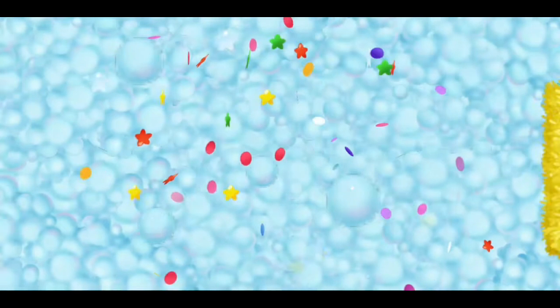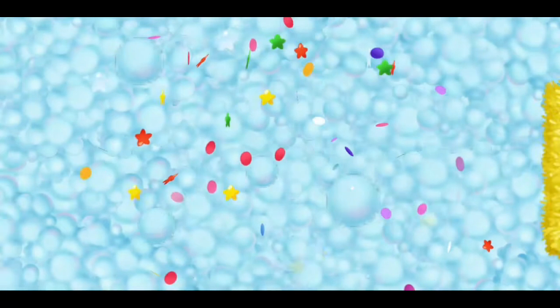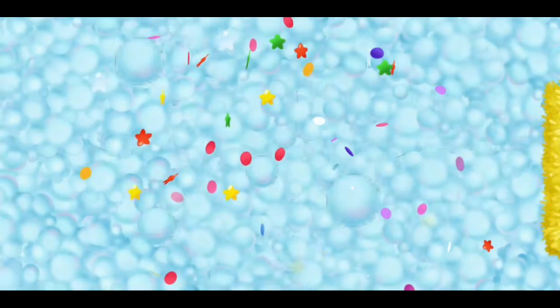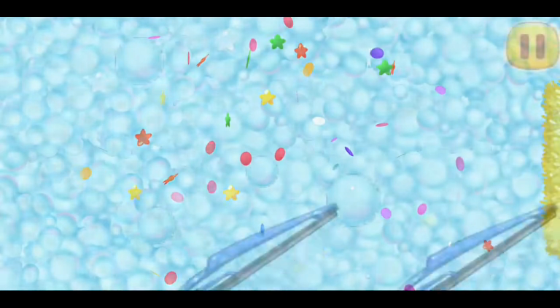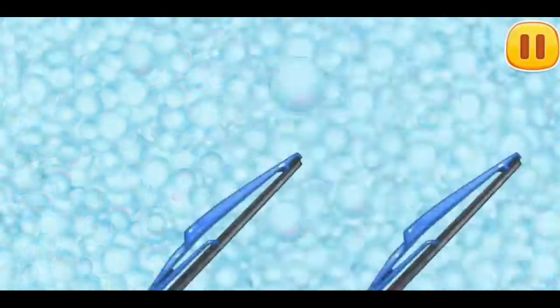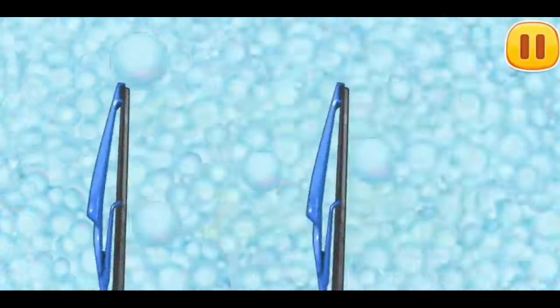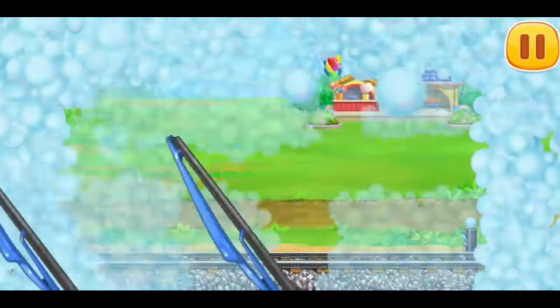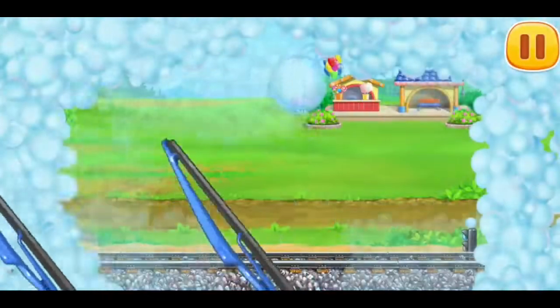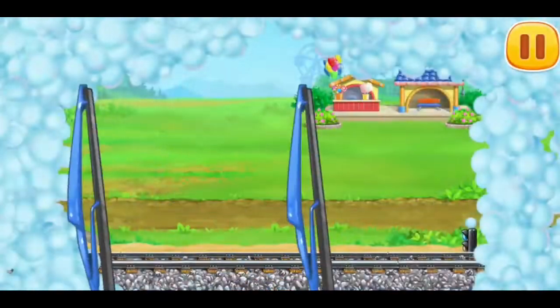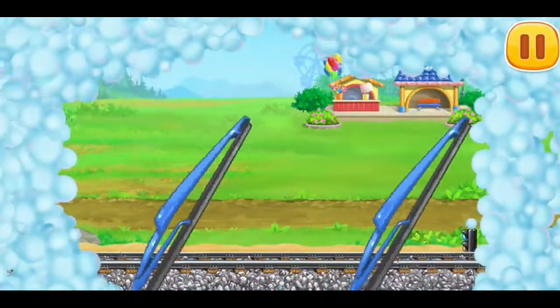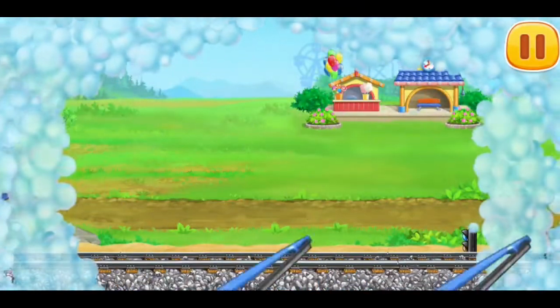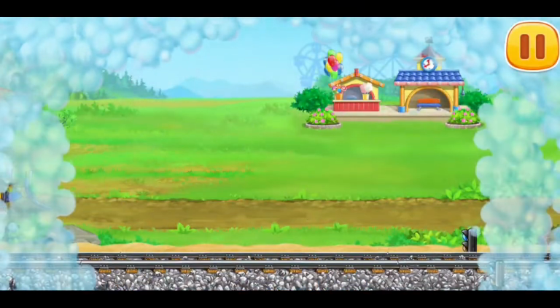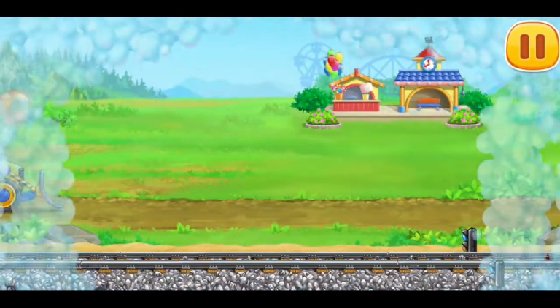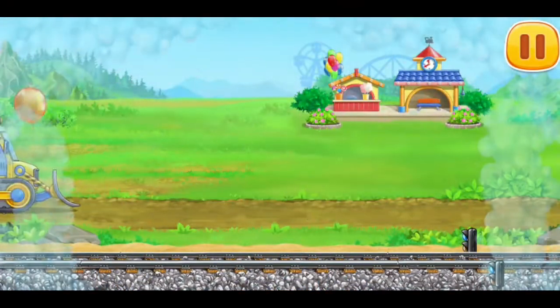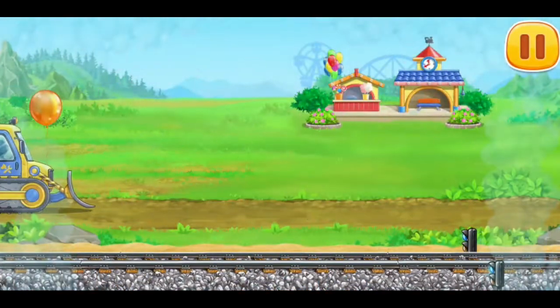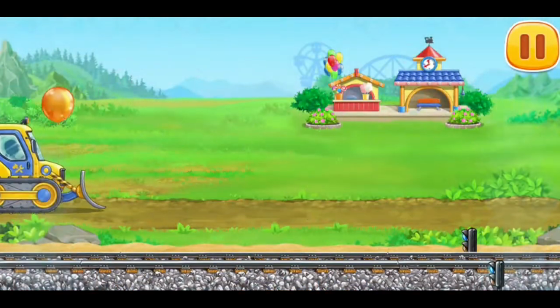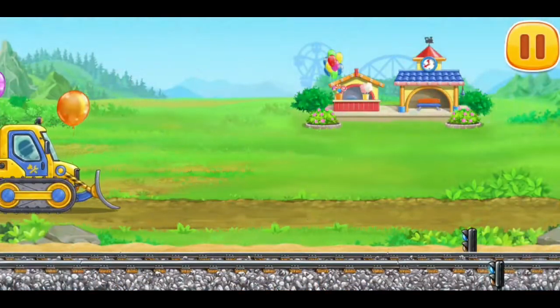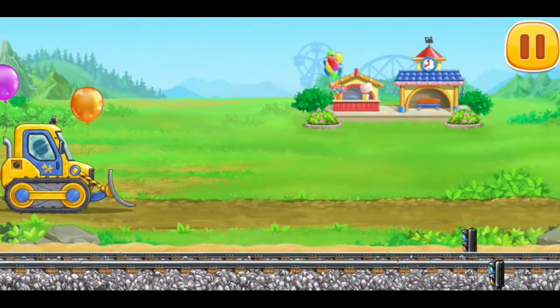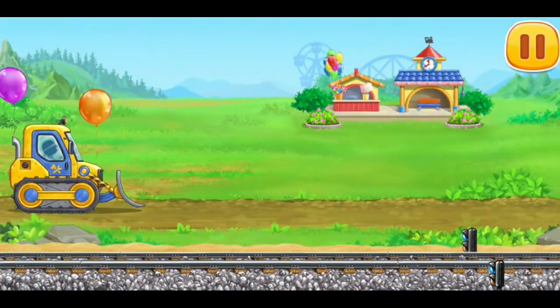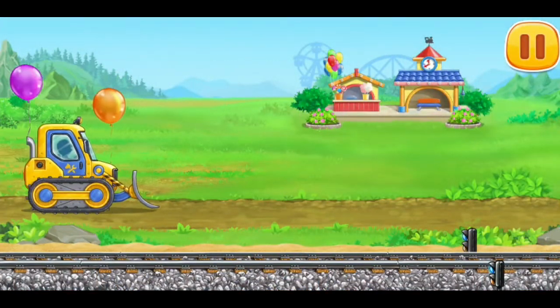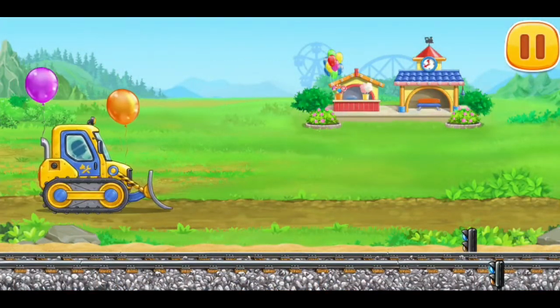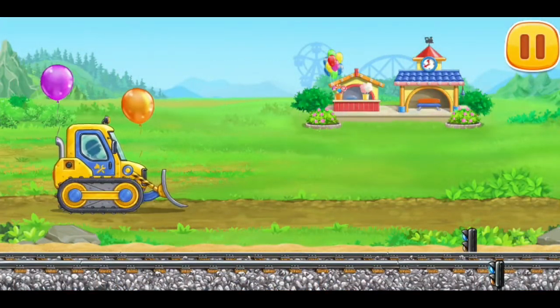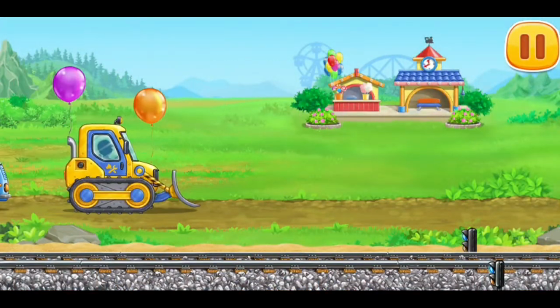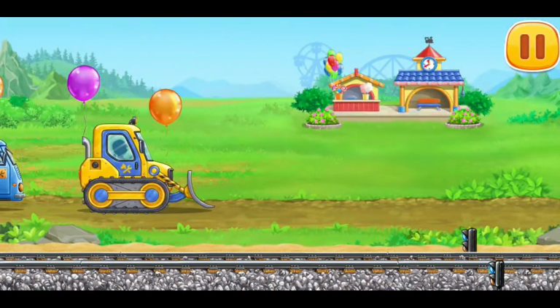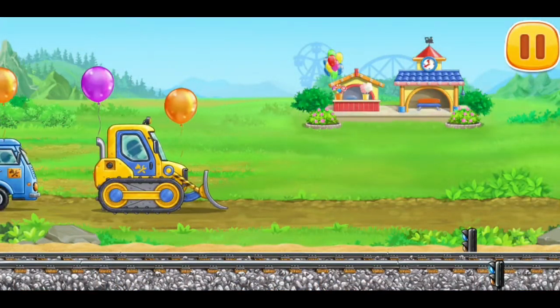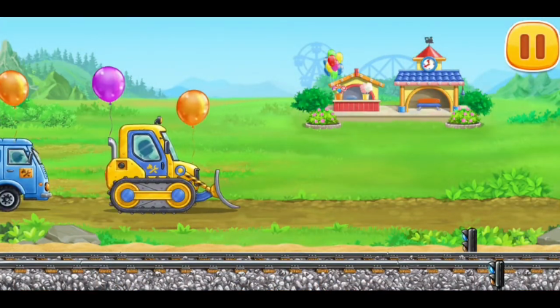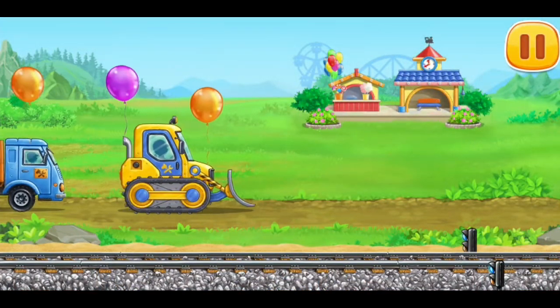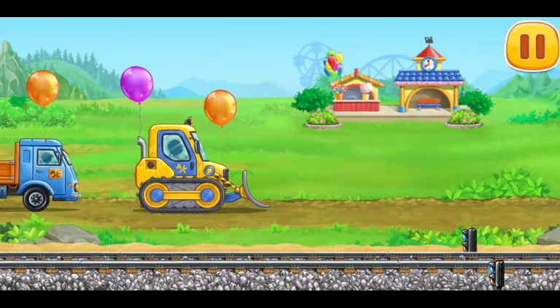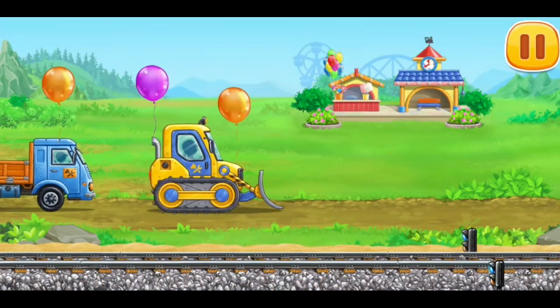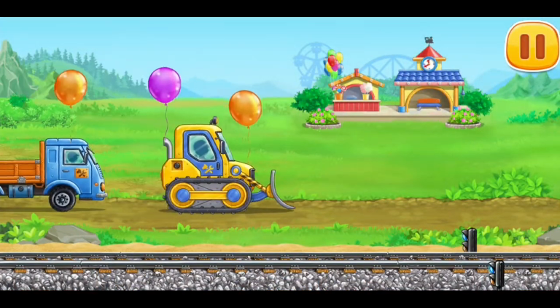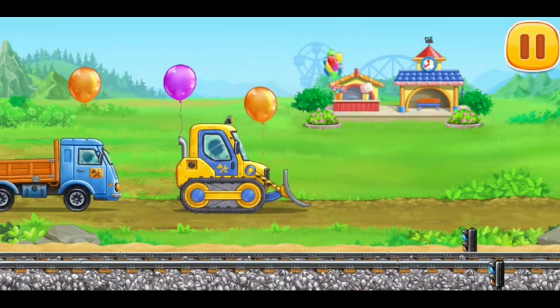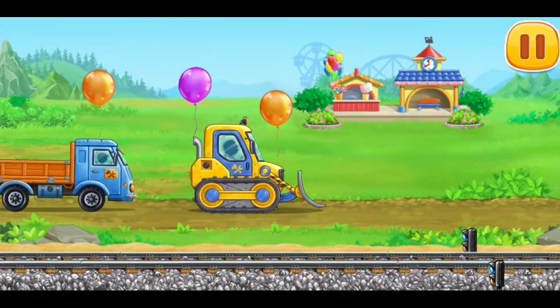The amusement ride is complete! Now we can ride a real train!